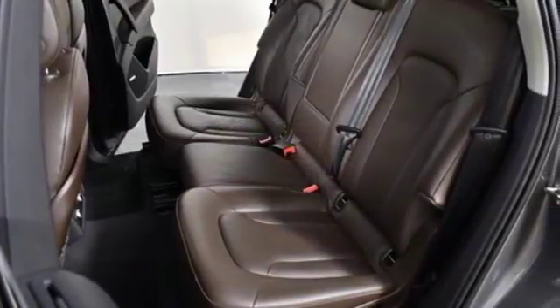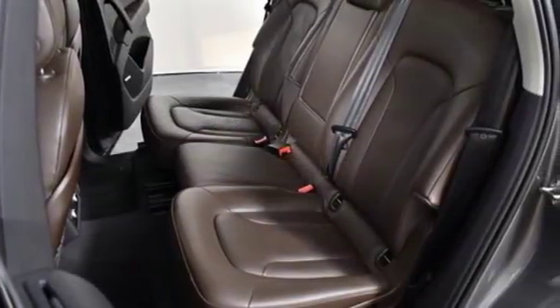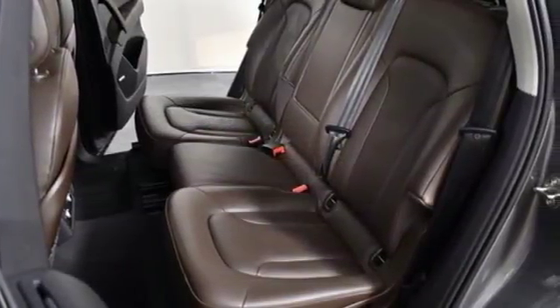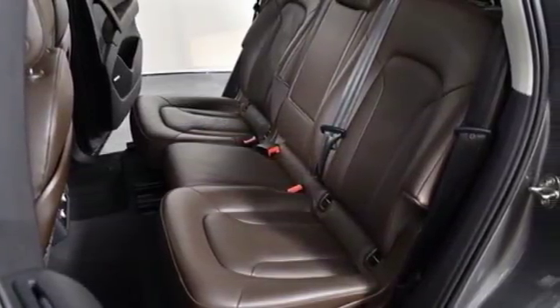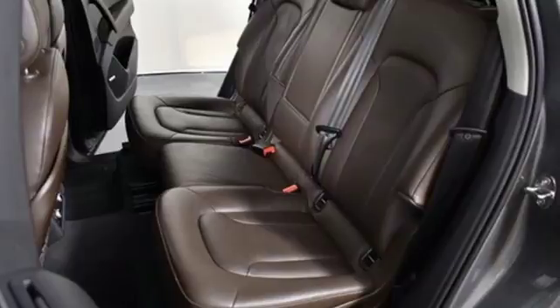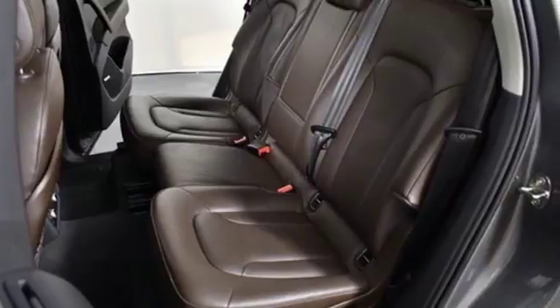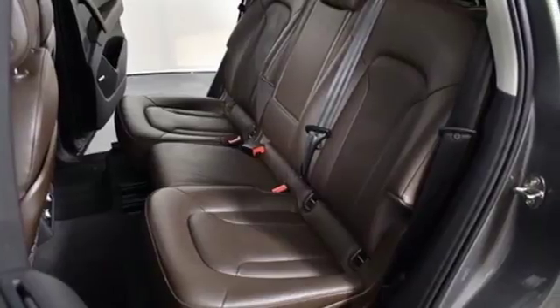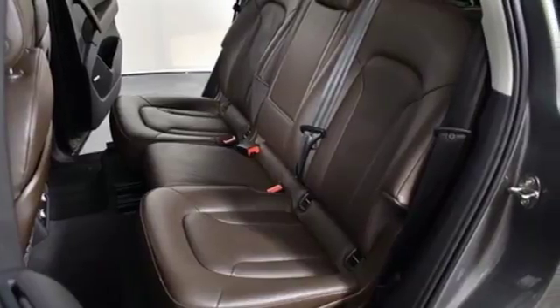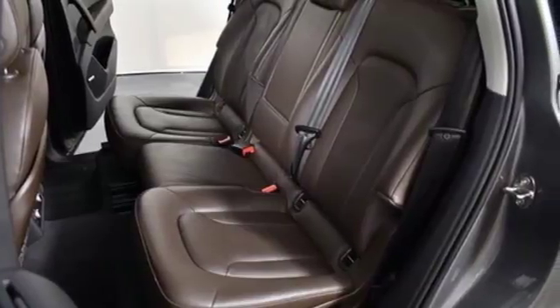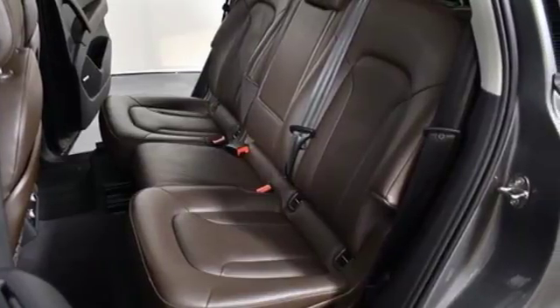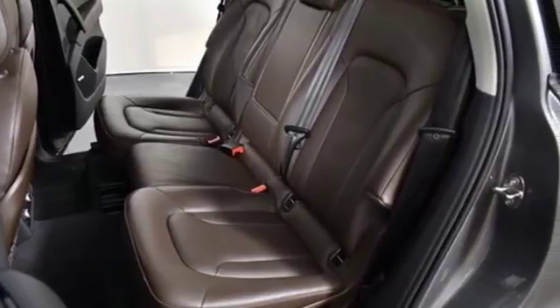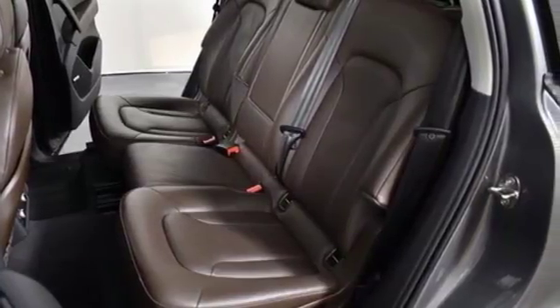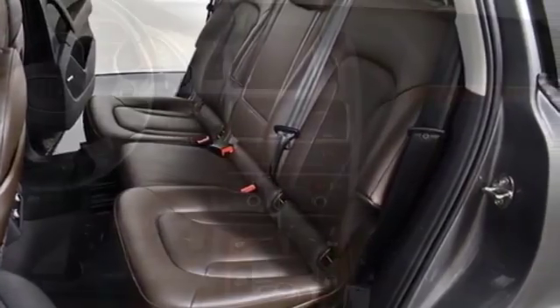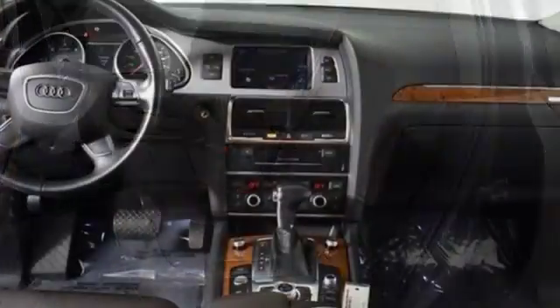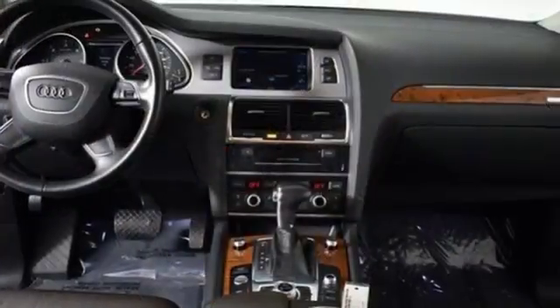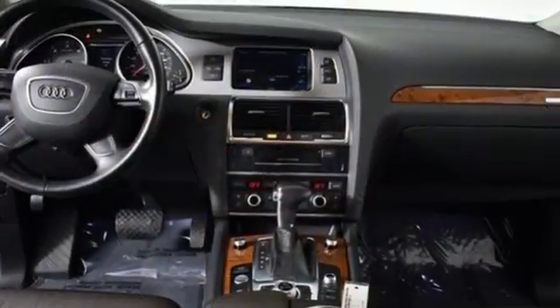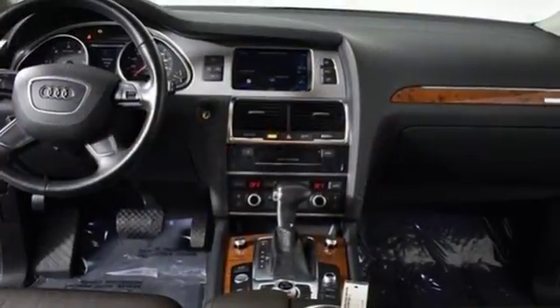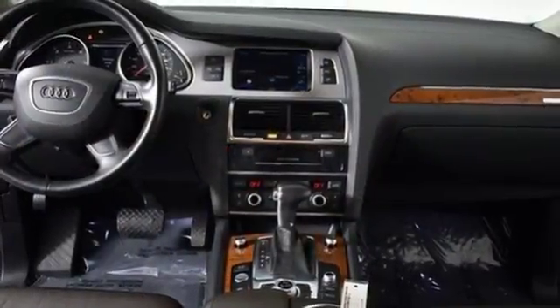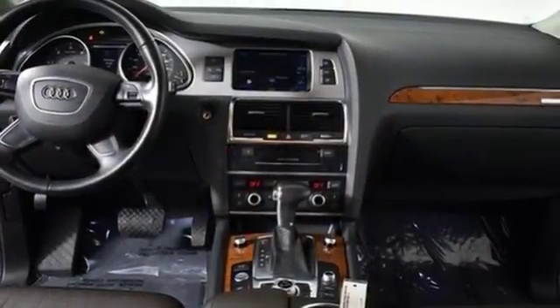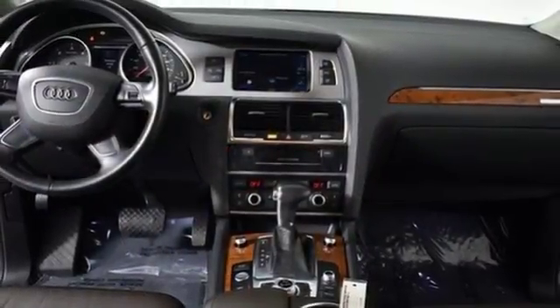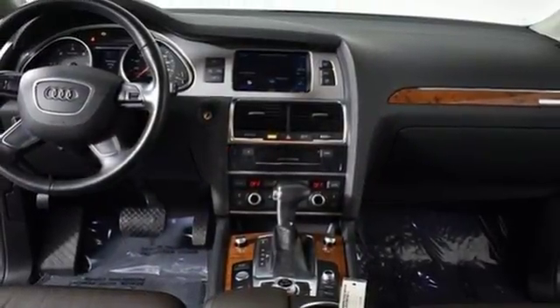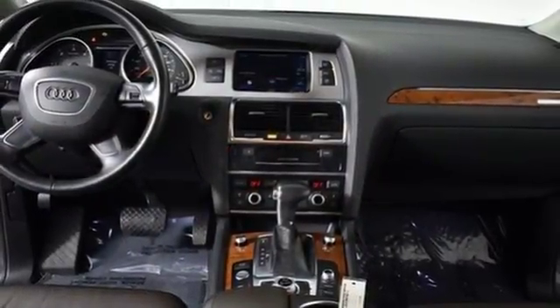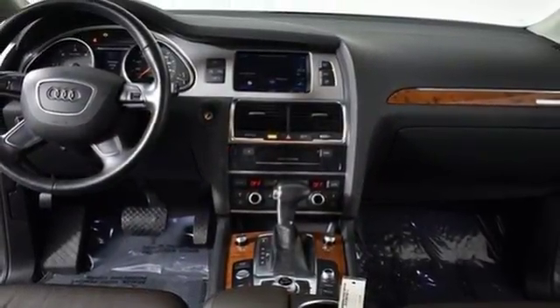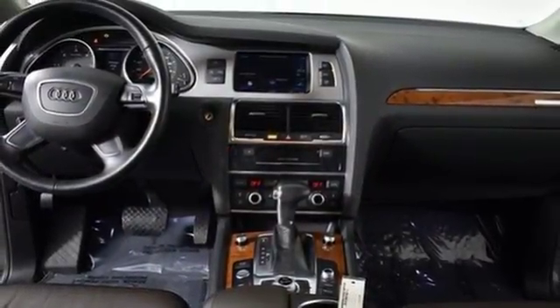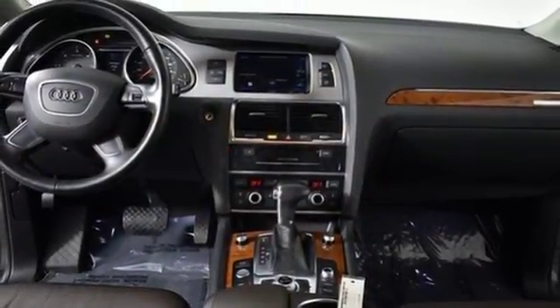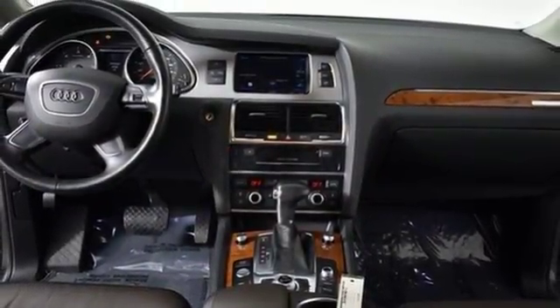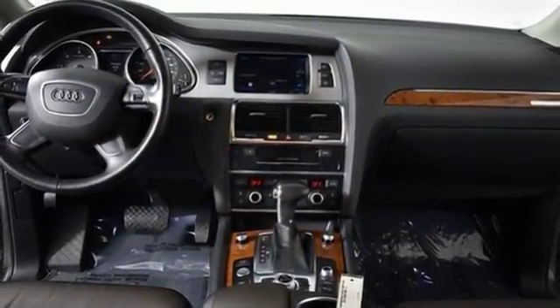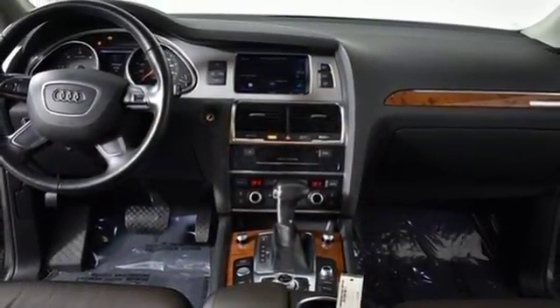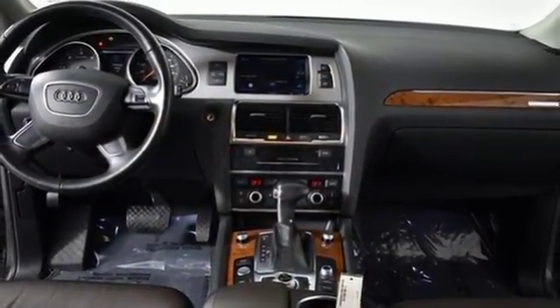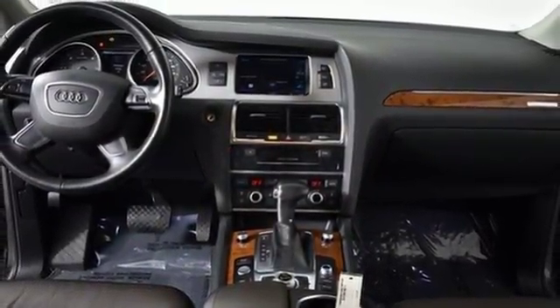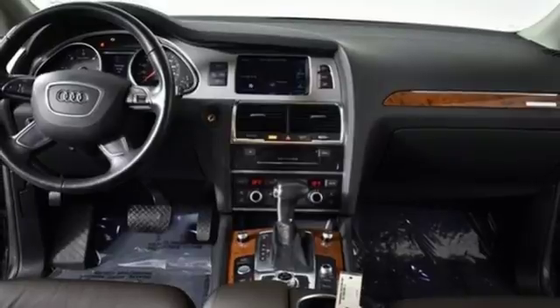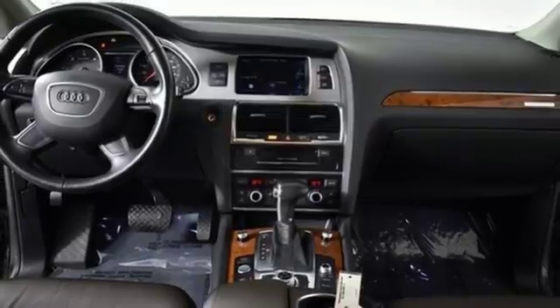Revolutionary engineering, progressive design — Audi. You need to drive it to believe it. See it for yourself today.